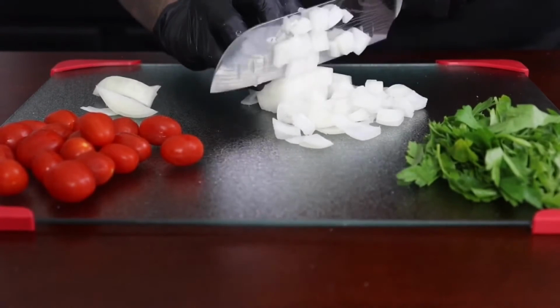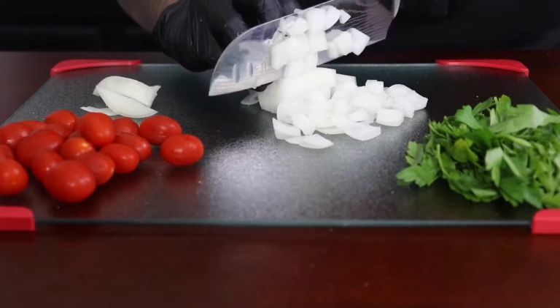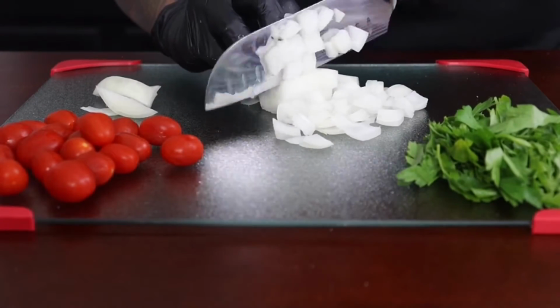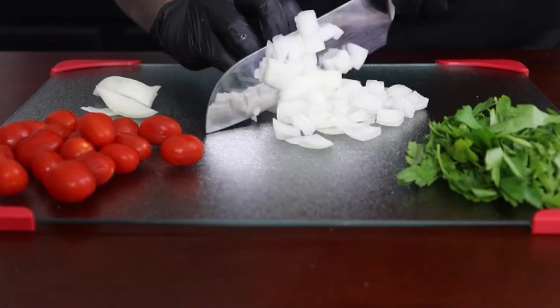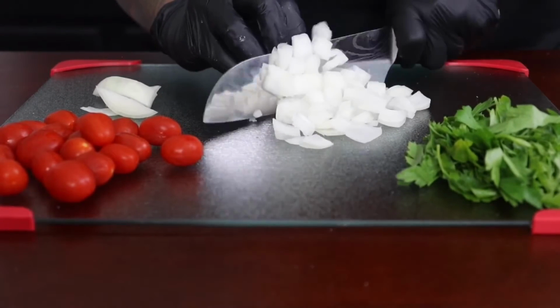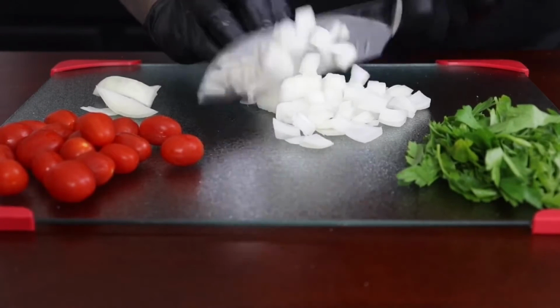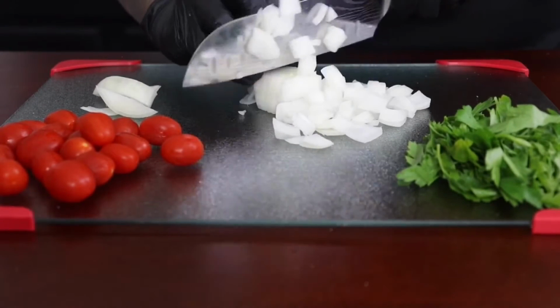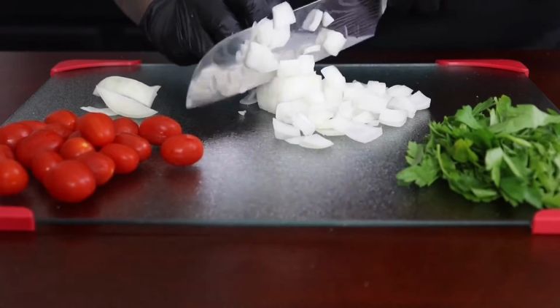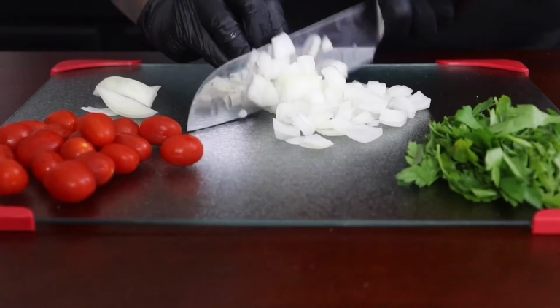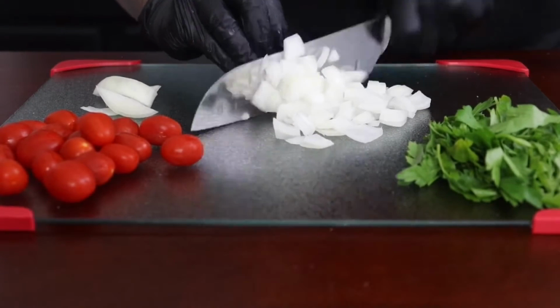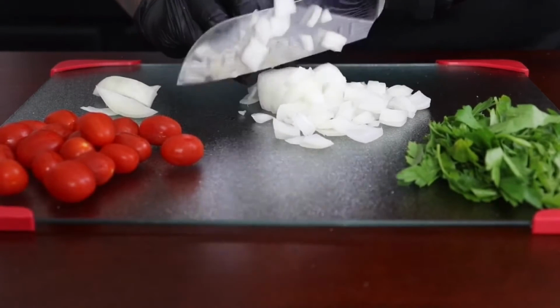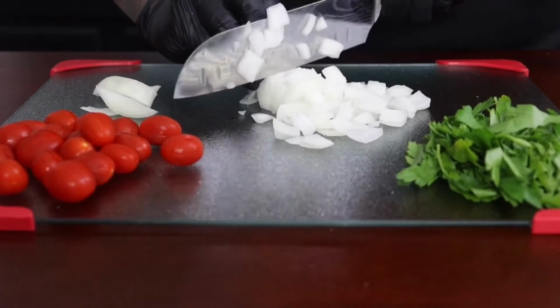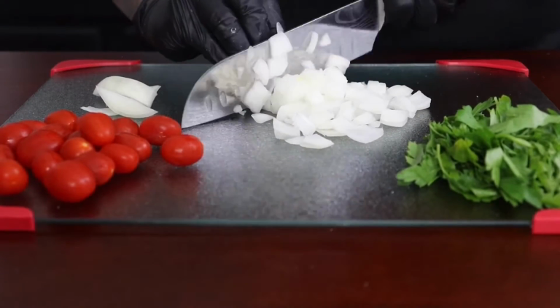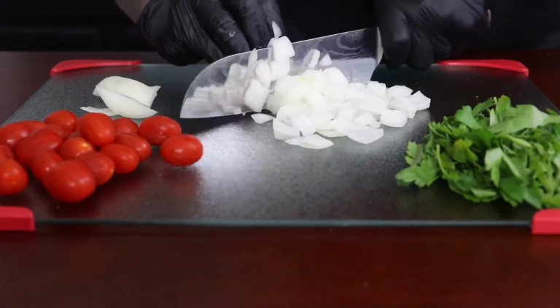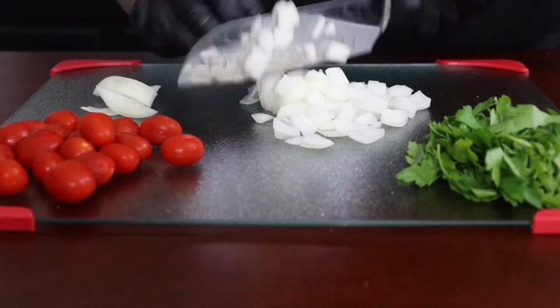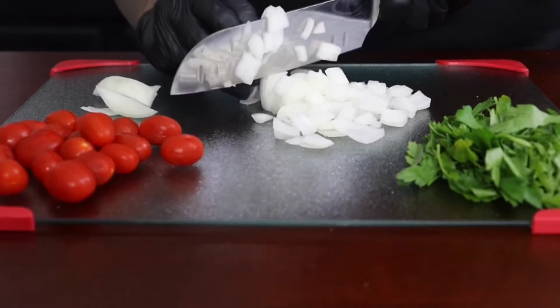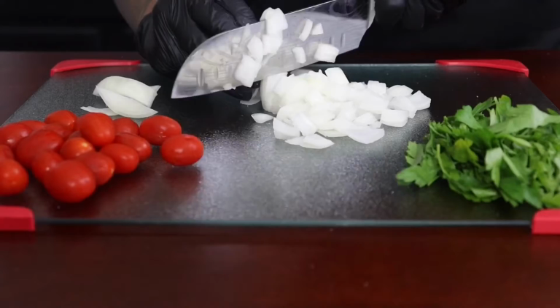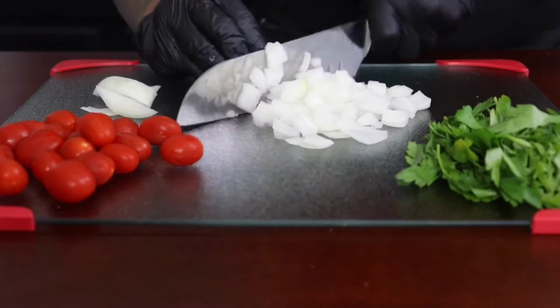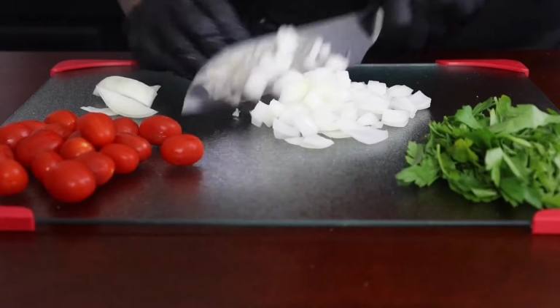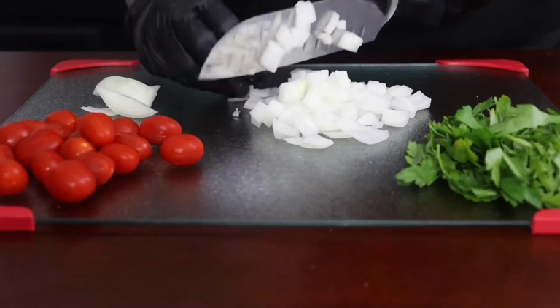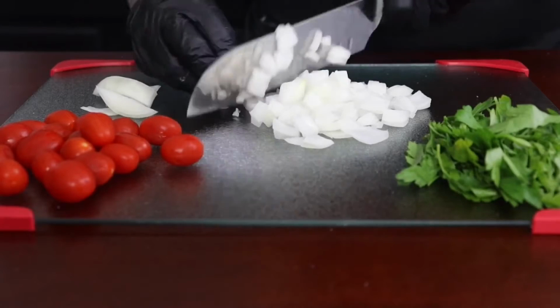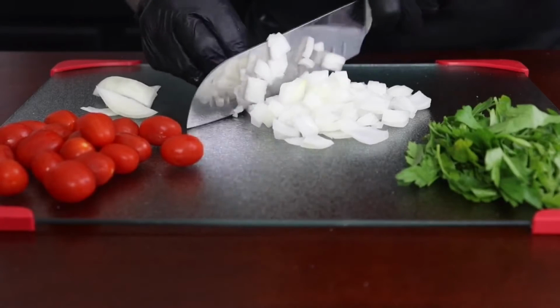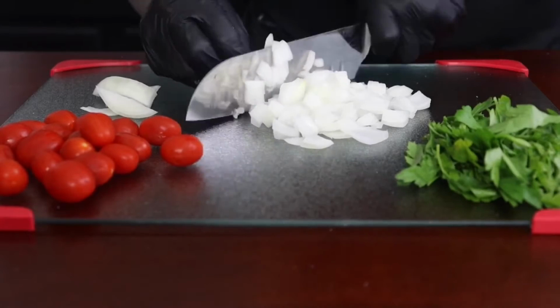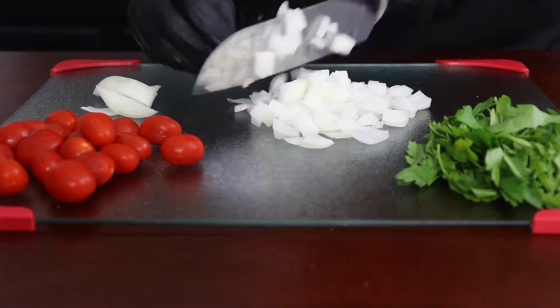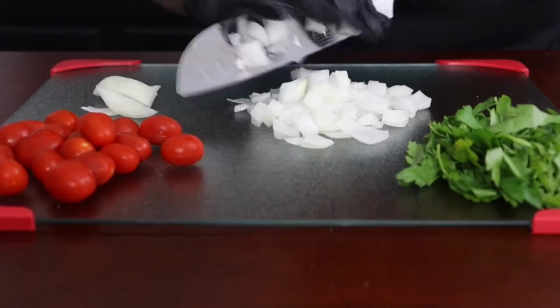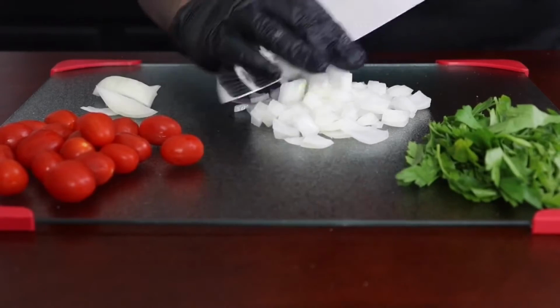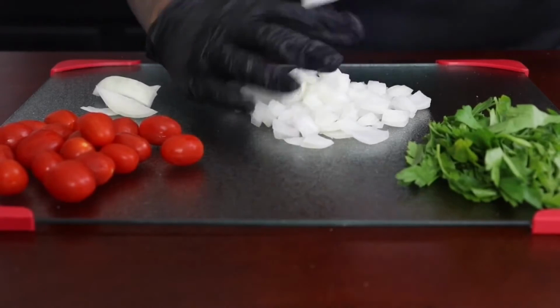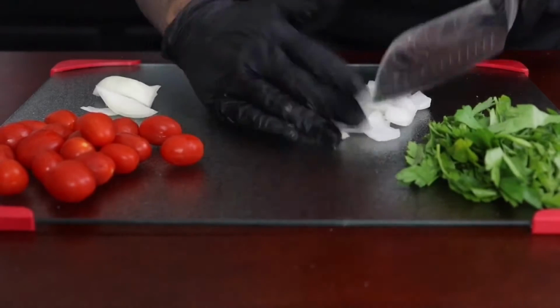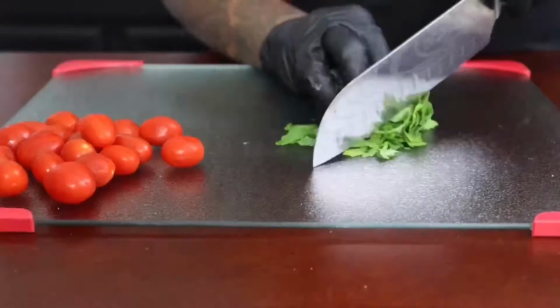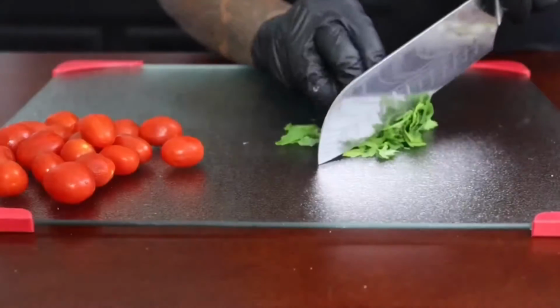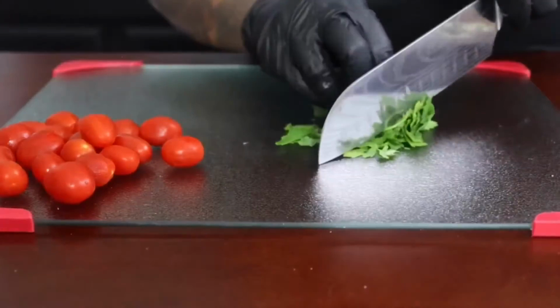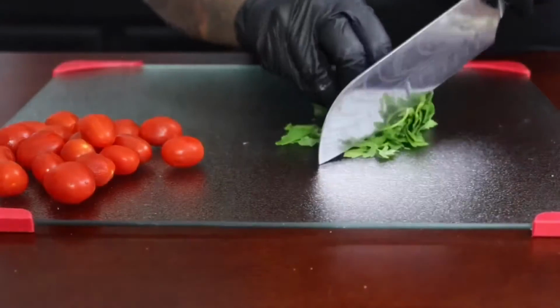Now you want to make sure you keep these tomatoes to the side, but we're going to add everything else in before we cook it.